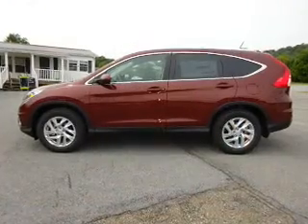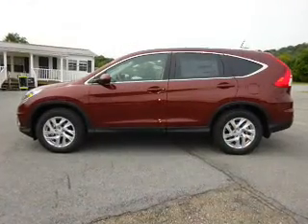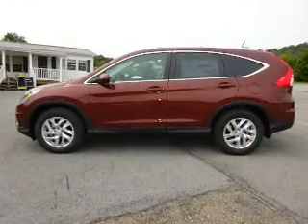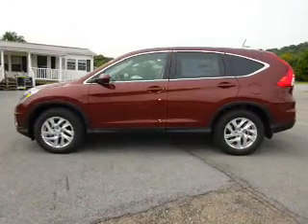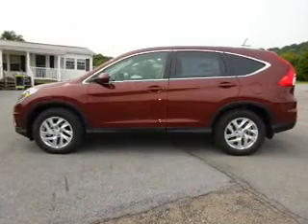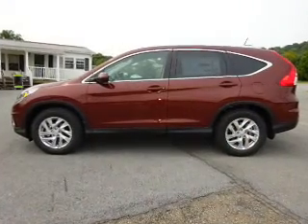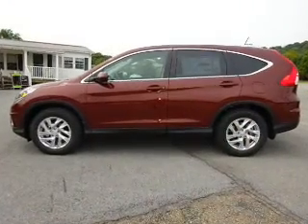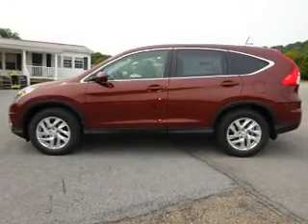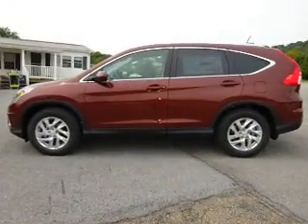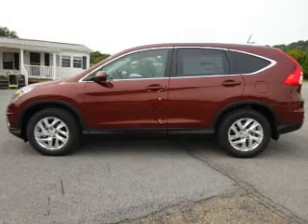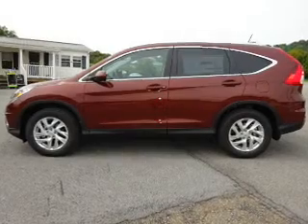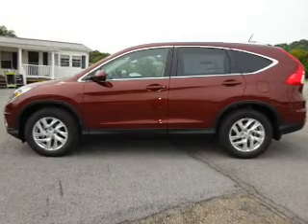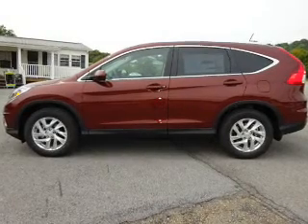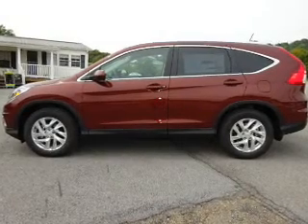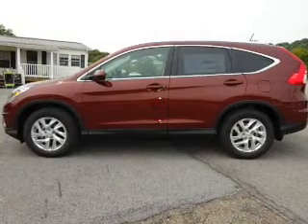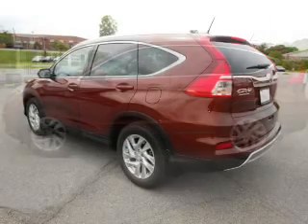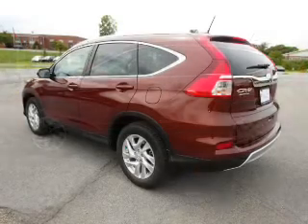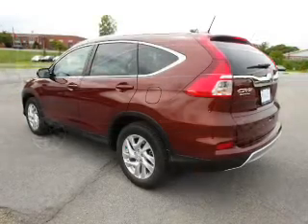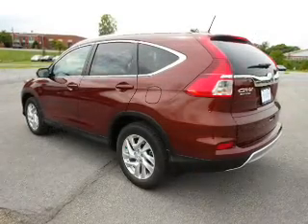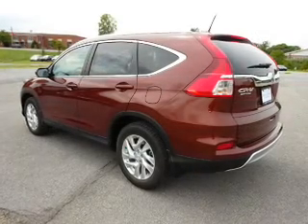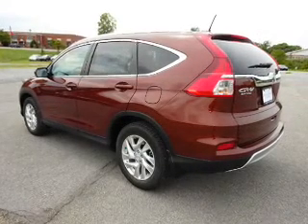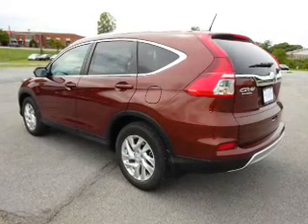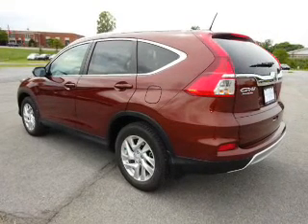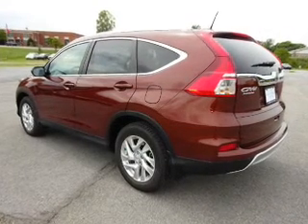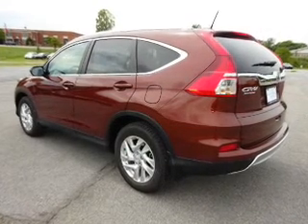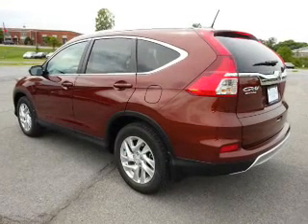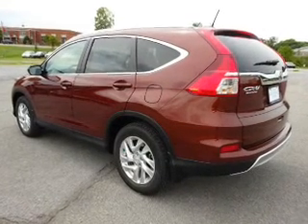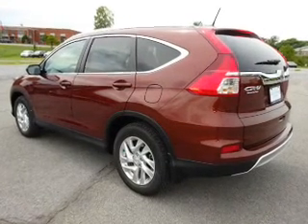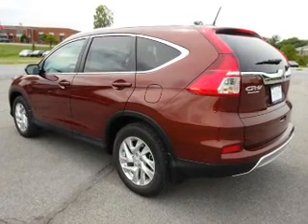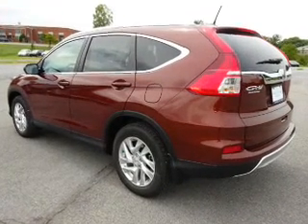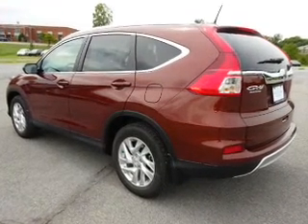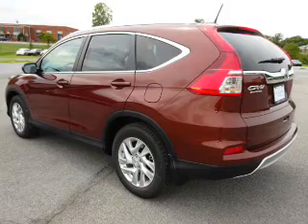The features include a power sunroof, premium rims, heated outside mirrors, anti-lock brakes, and privacy glass.